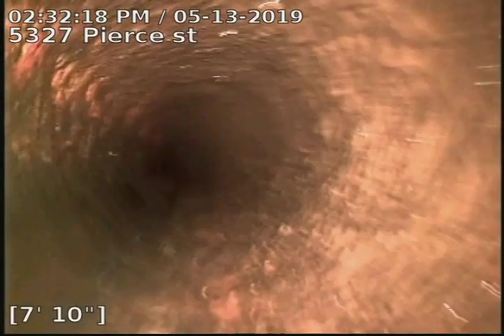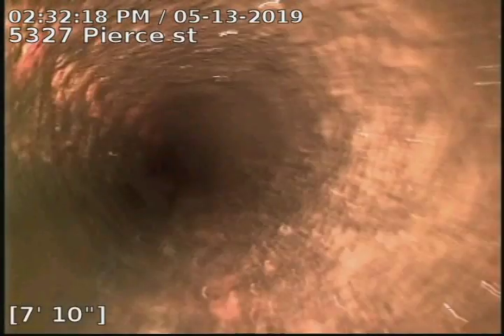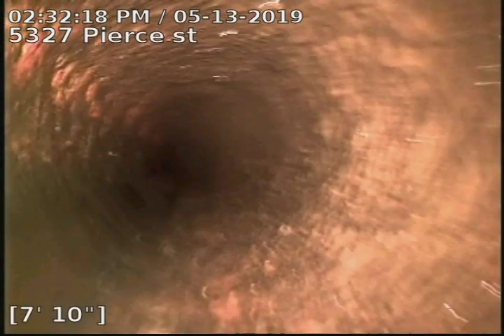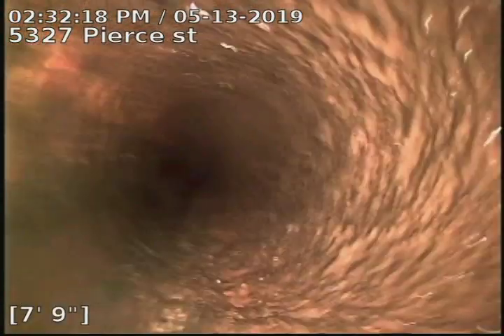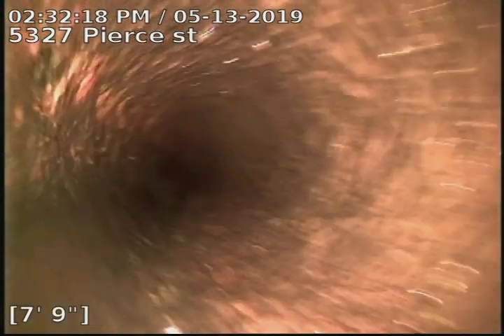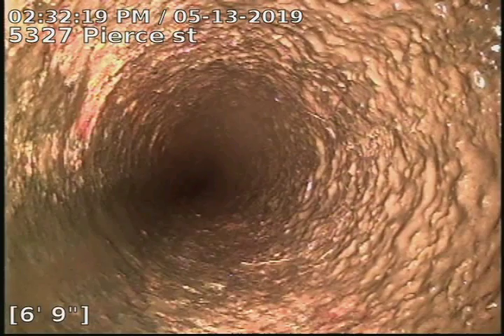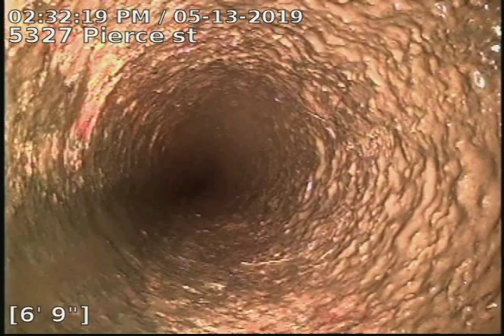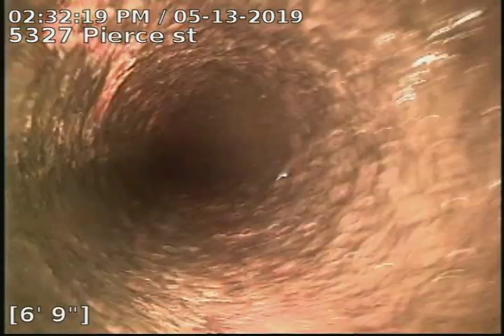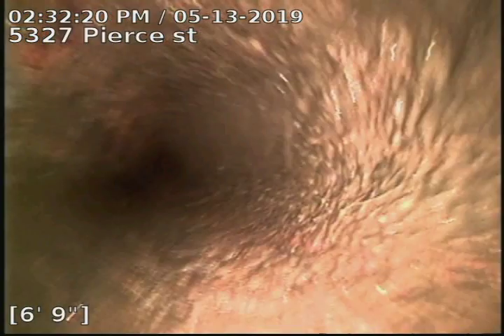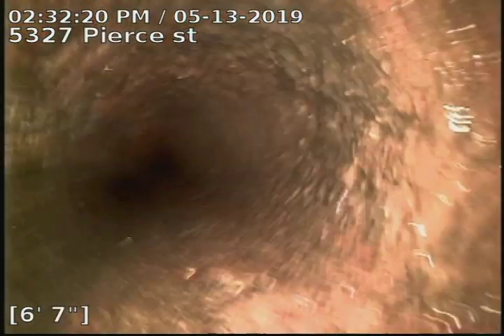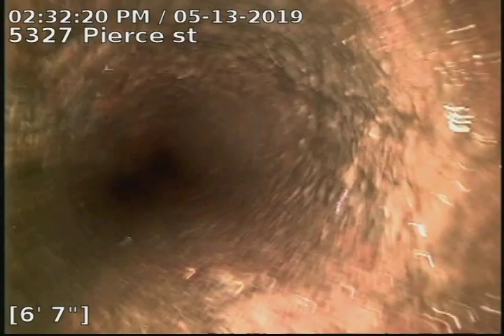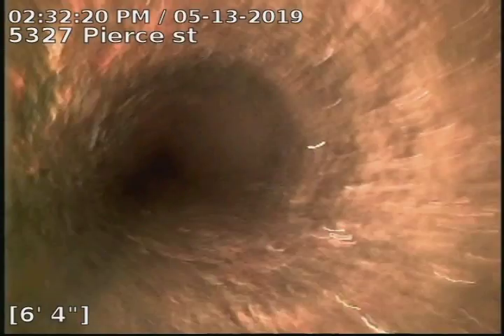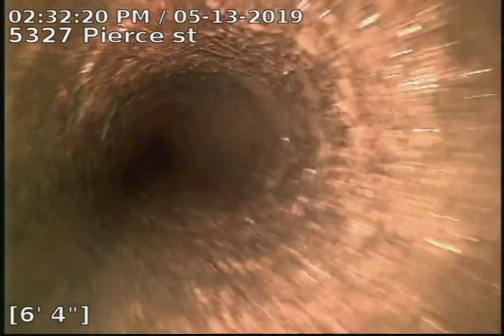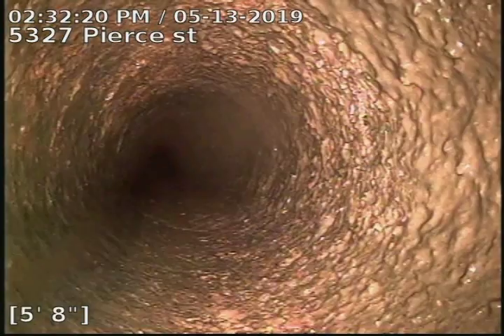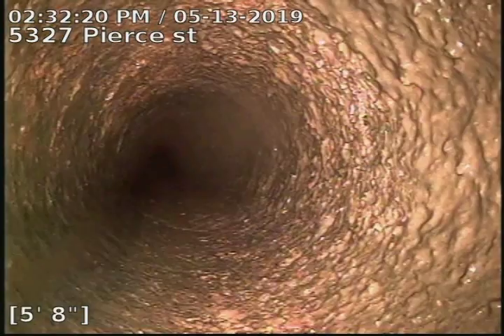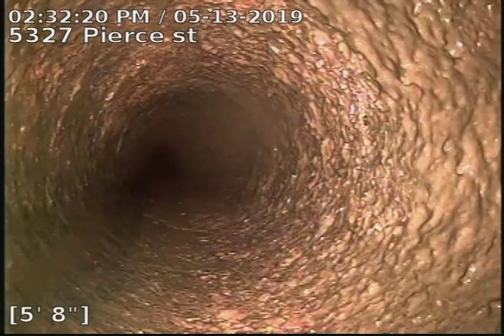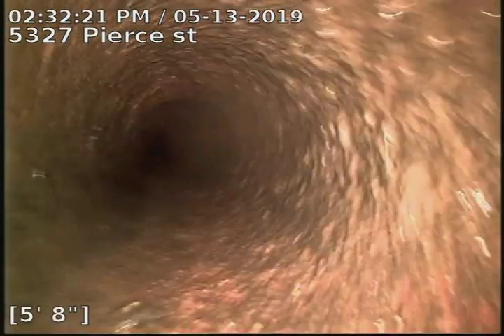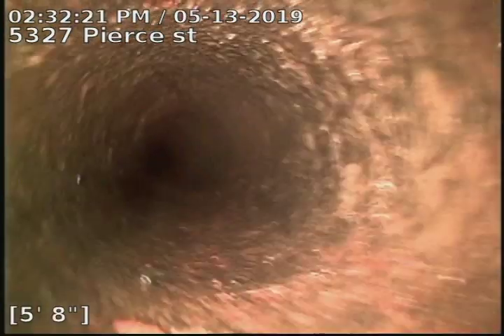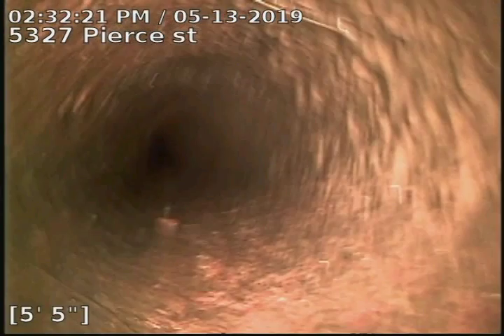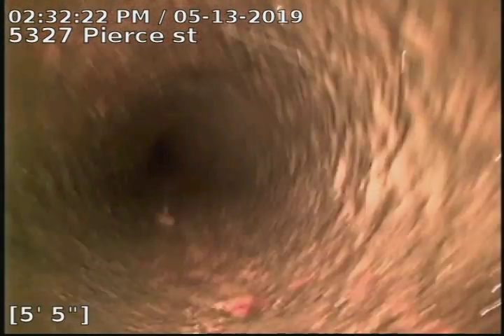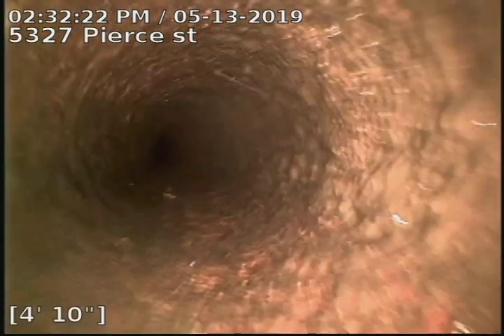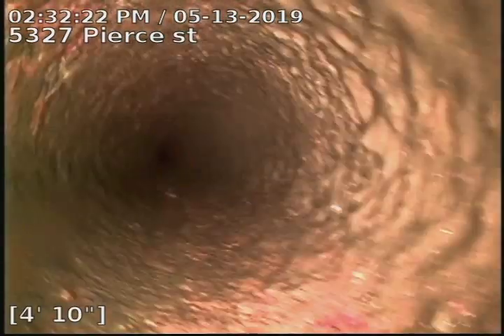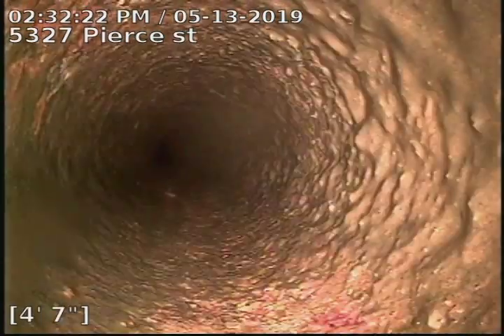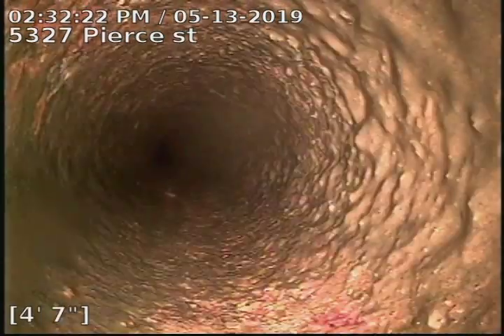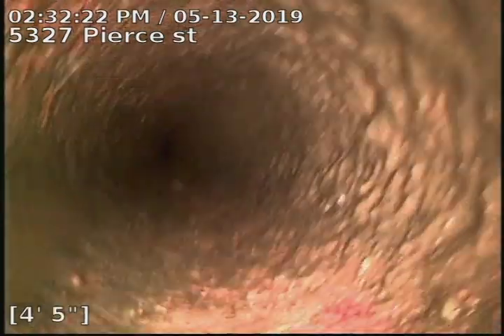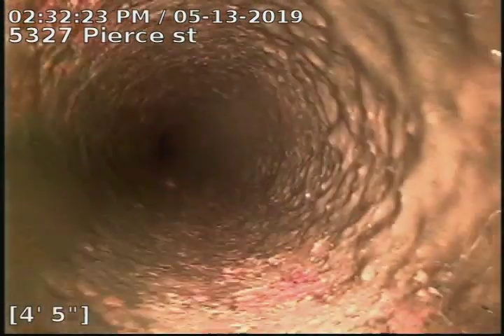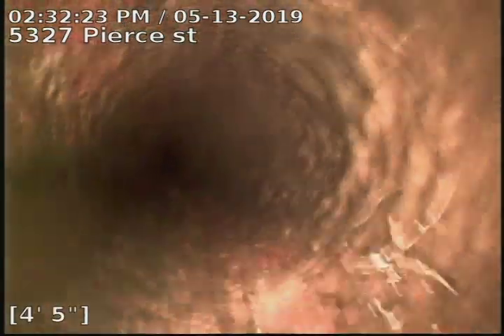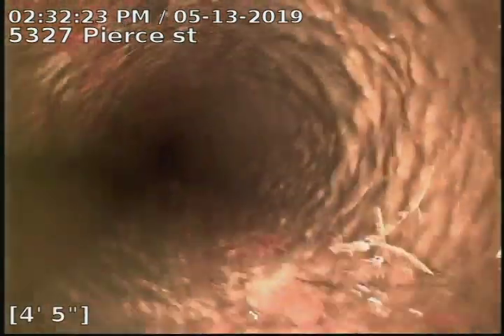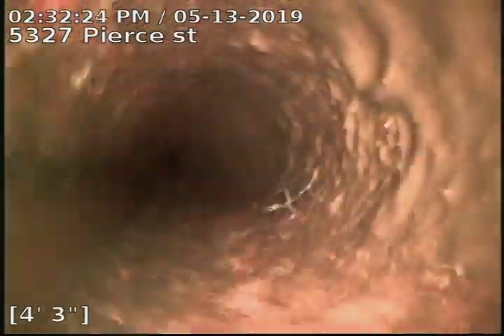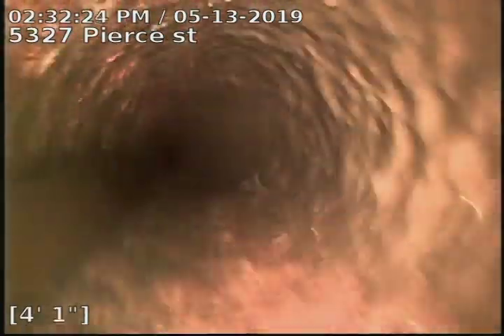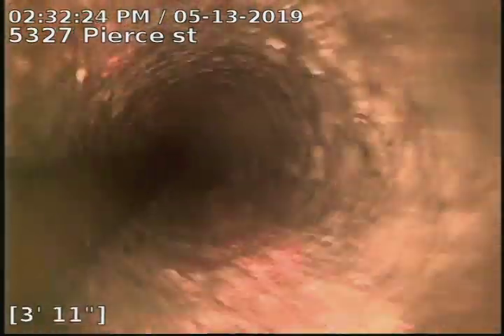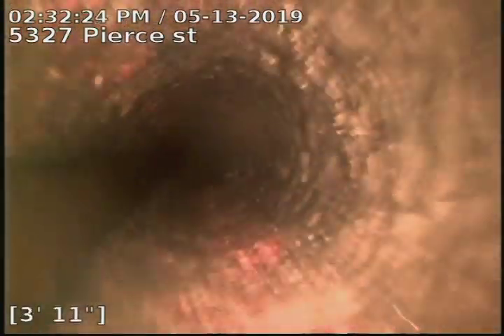The sewer line has been cleaned, tested, and inspected, and is flowing well at this time.